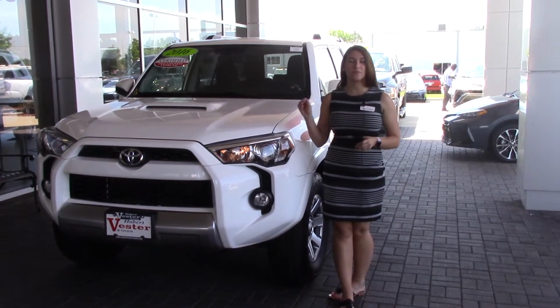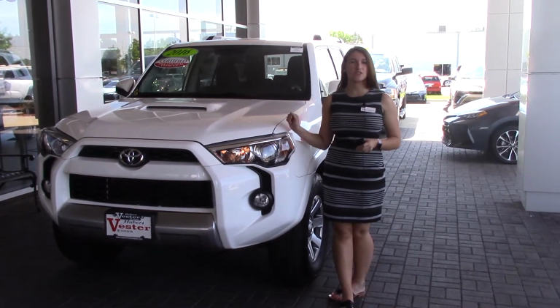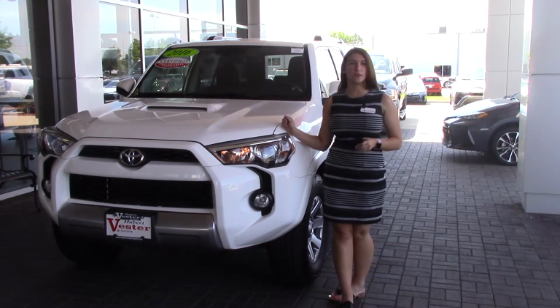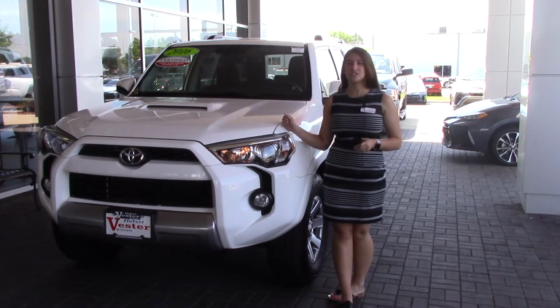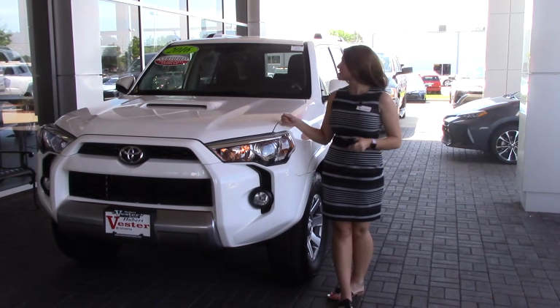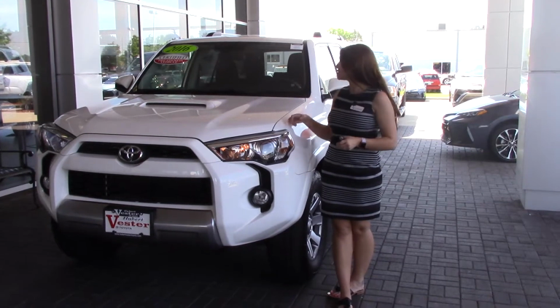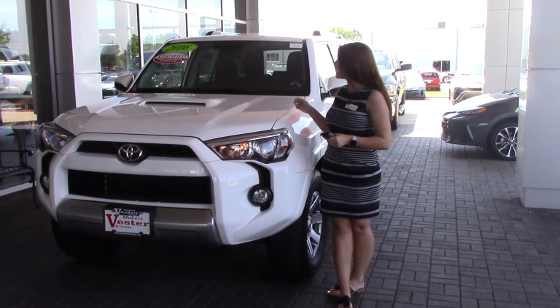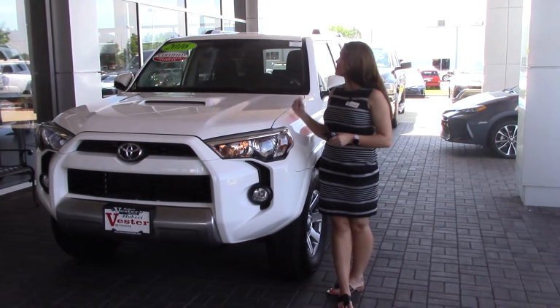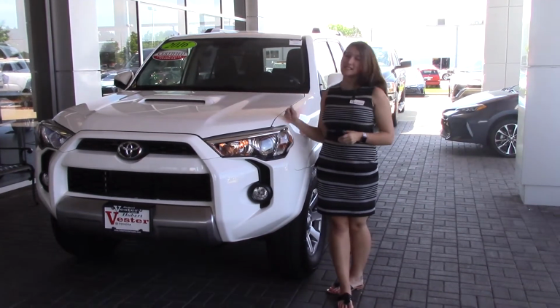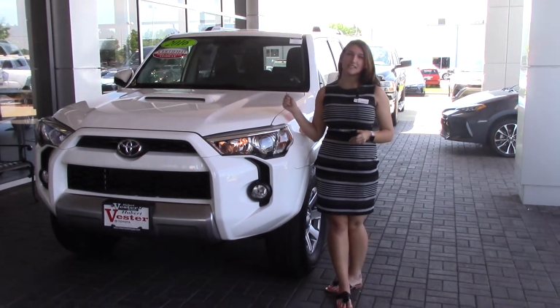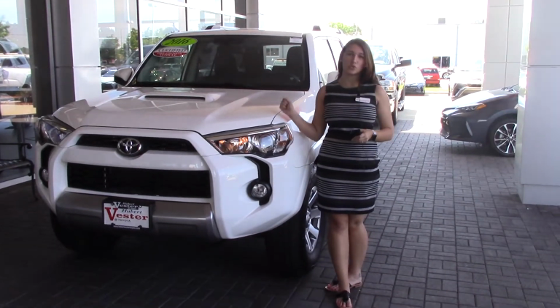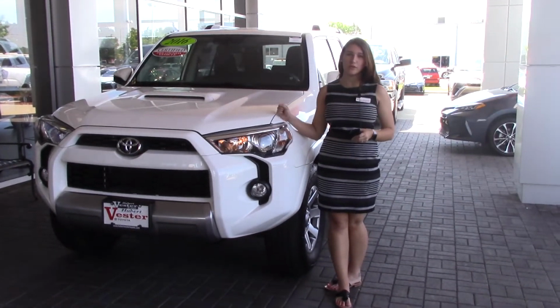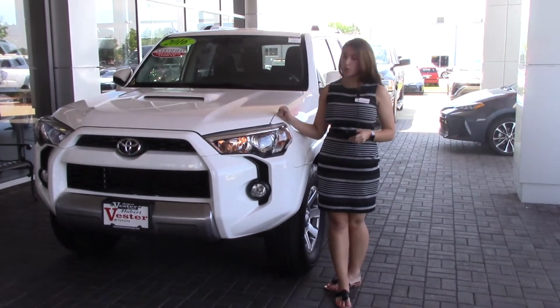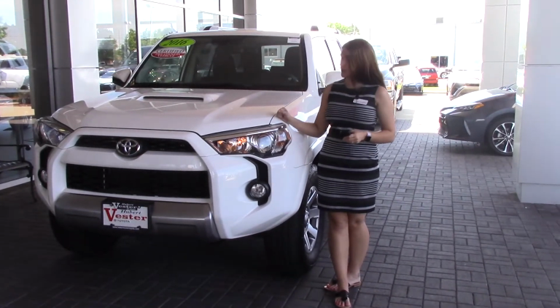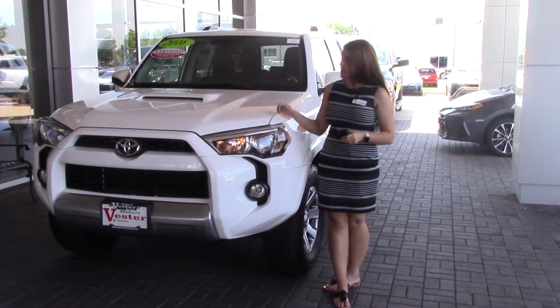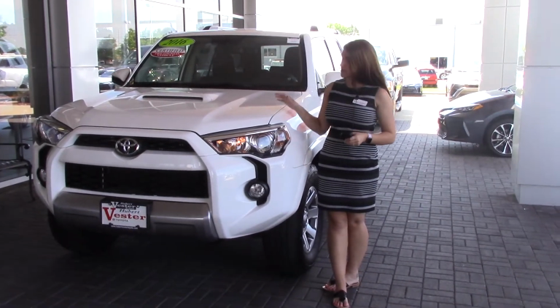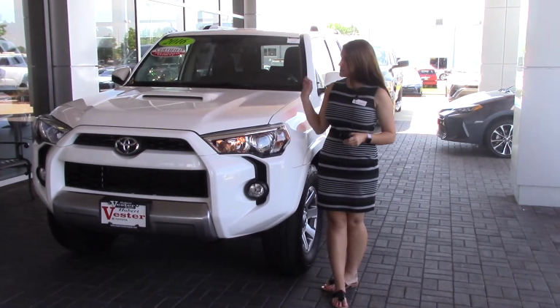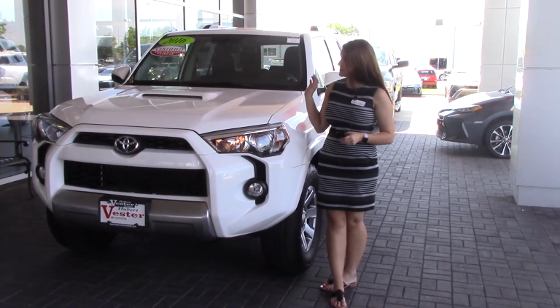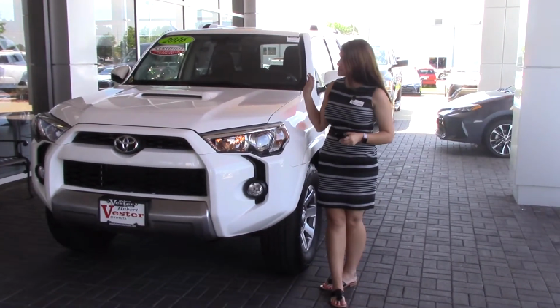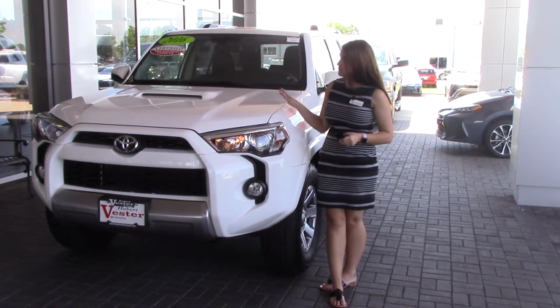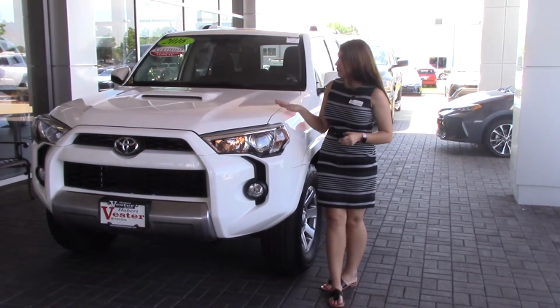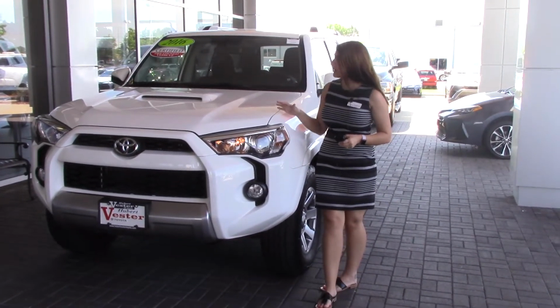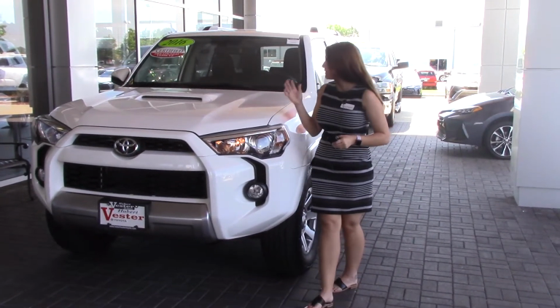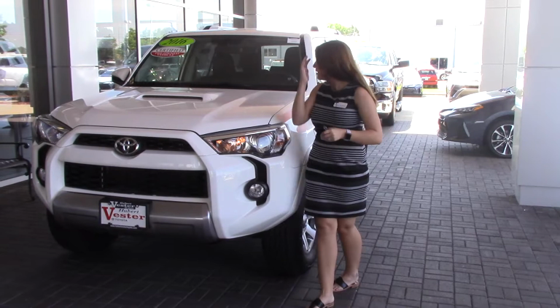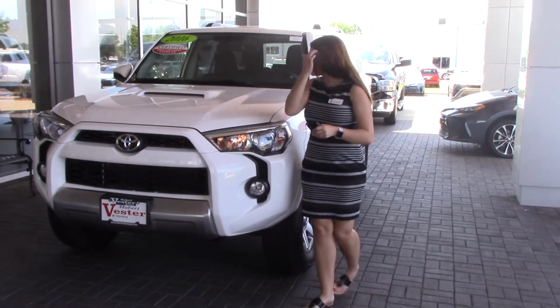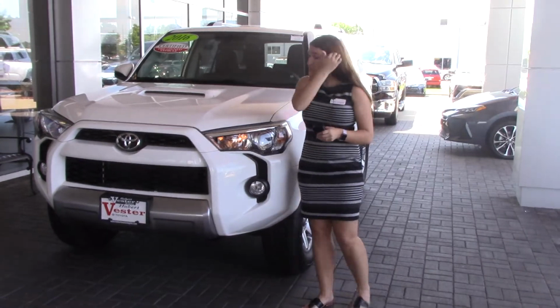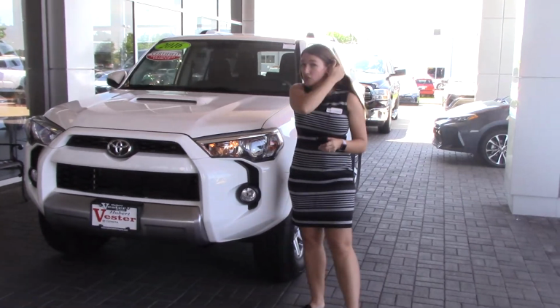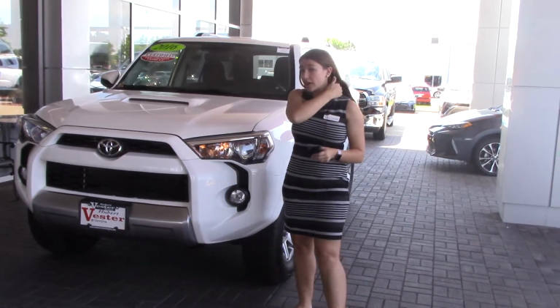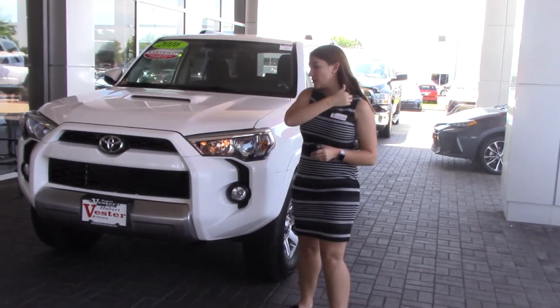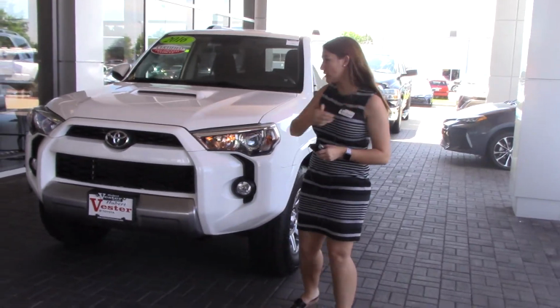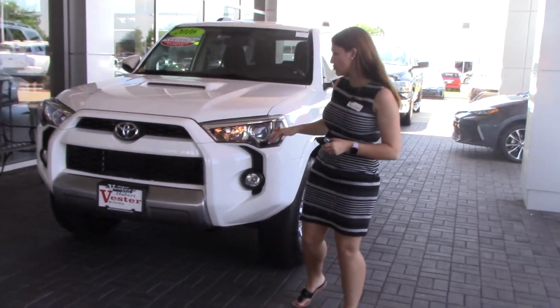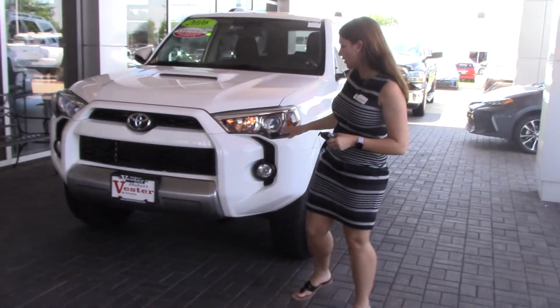I have the pleasure of bringing to your attention today a 2016 Toyota 4Runner. As you can see, it is this beautiful white color. This is a certified vehicle as well.